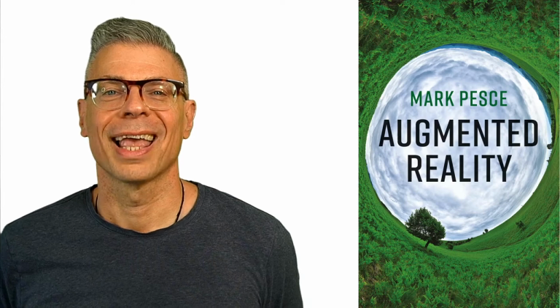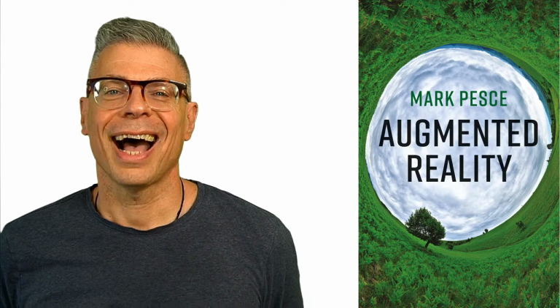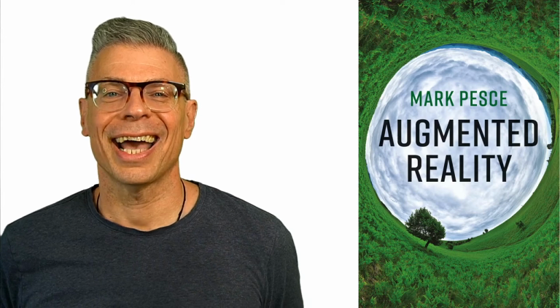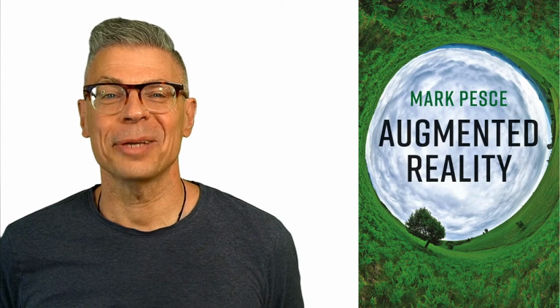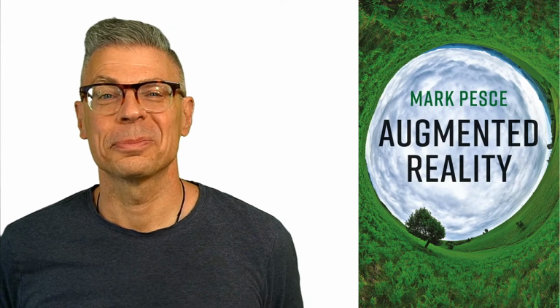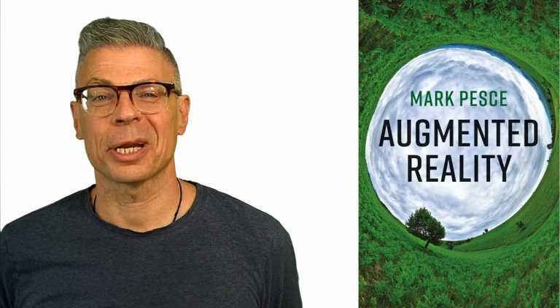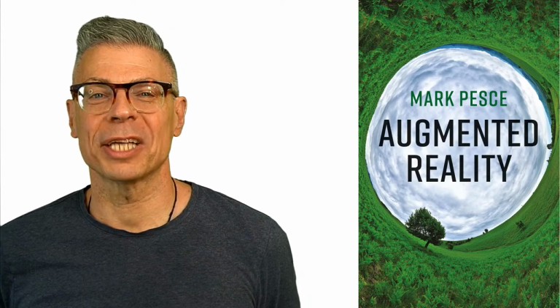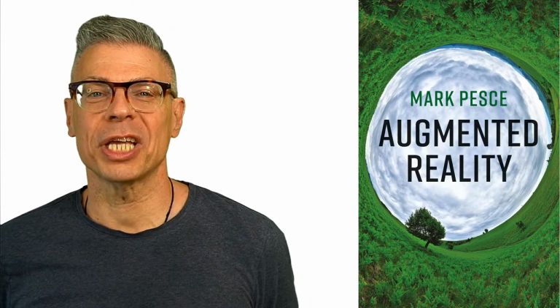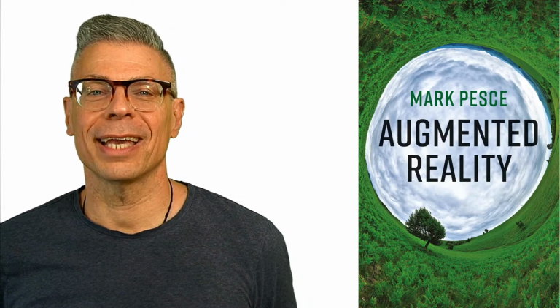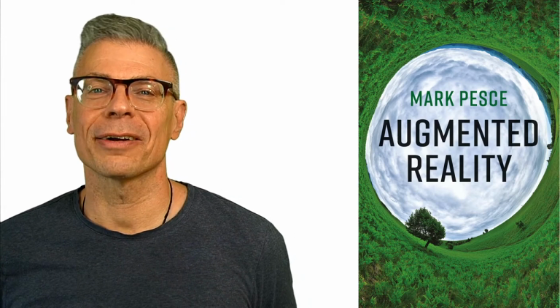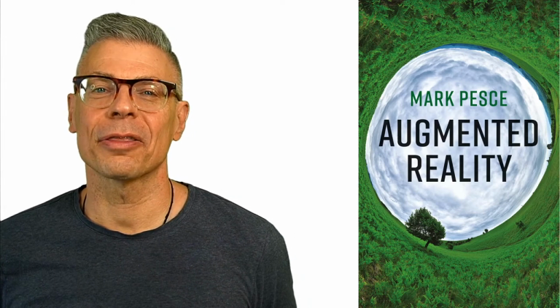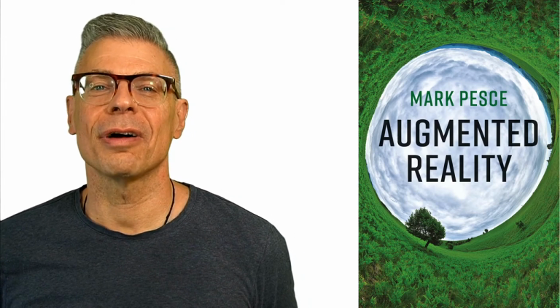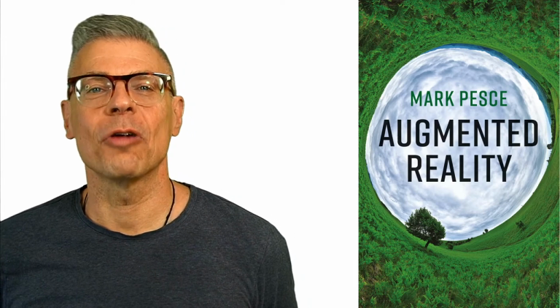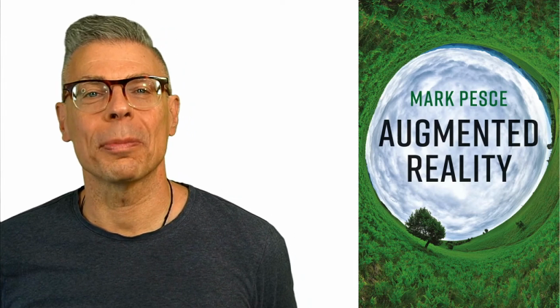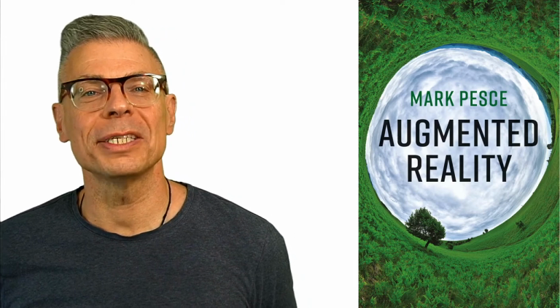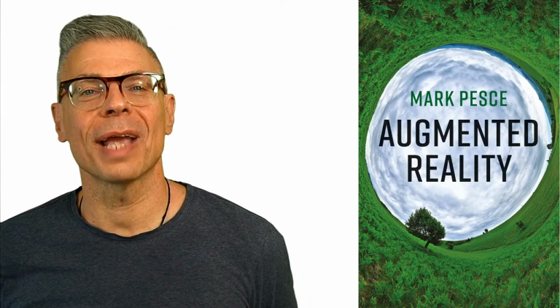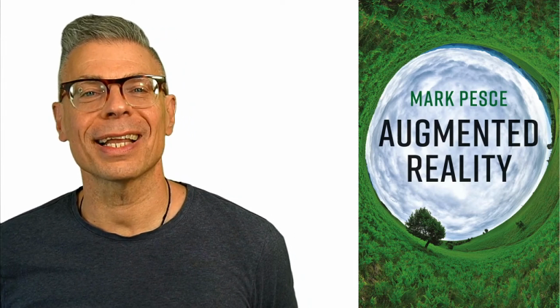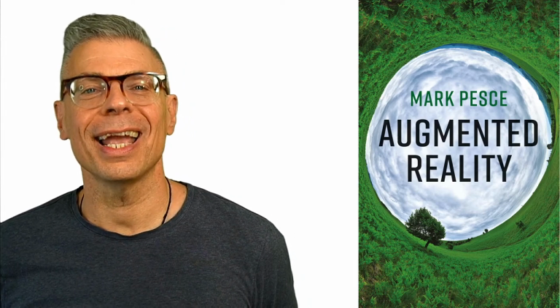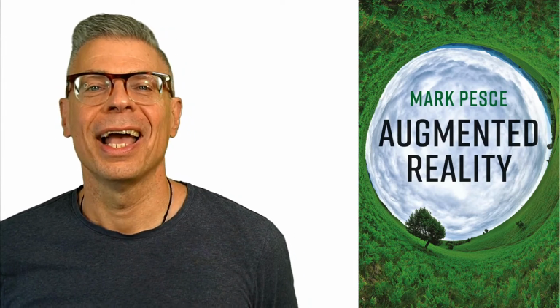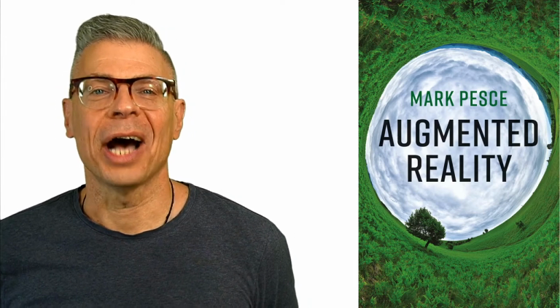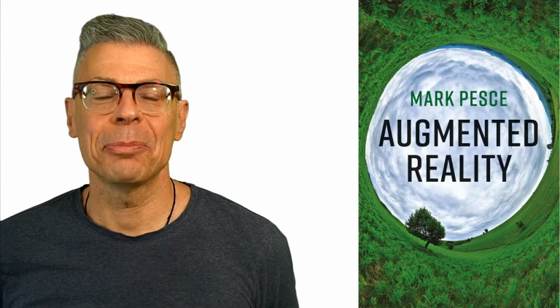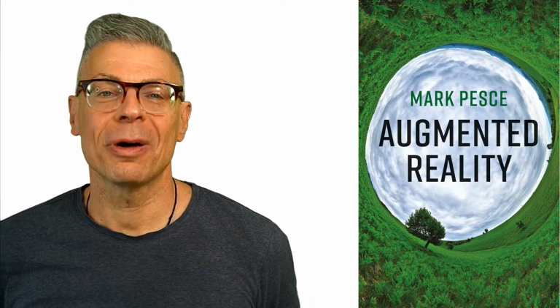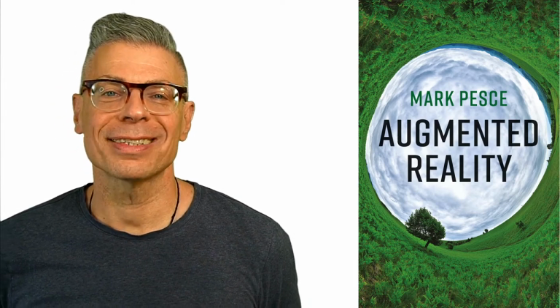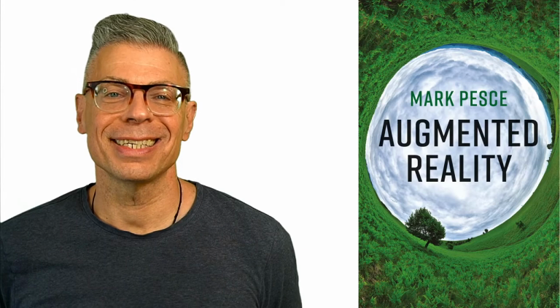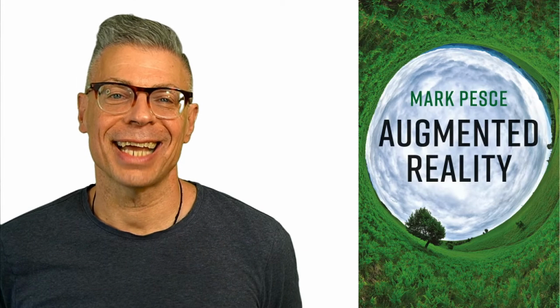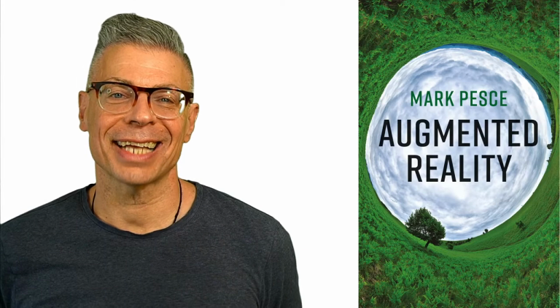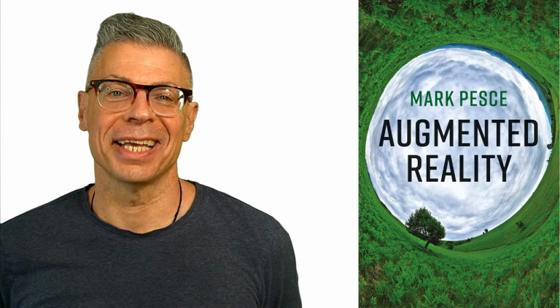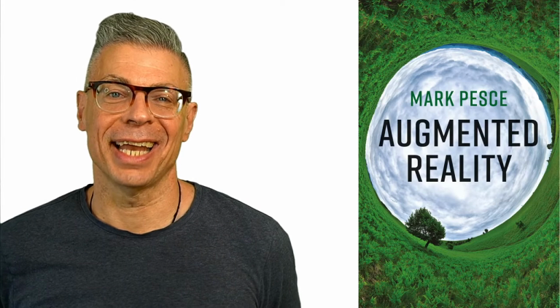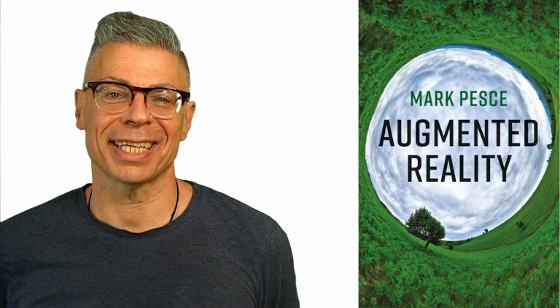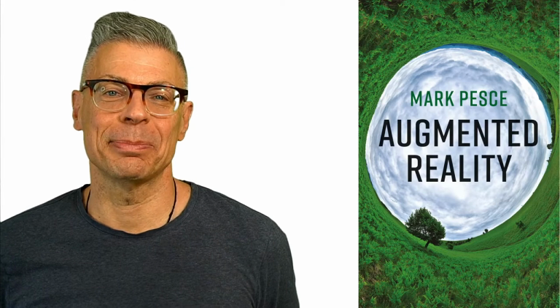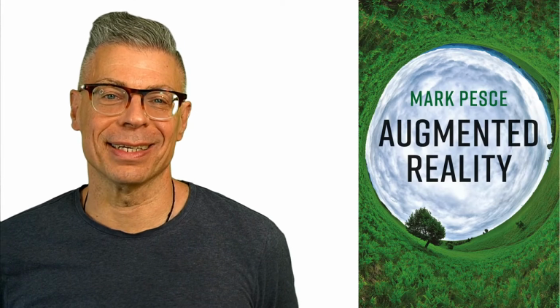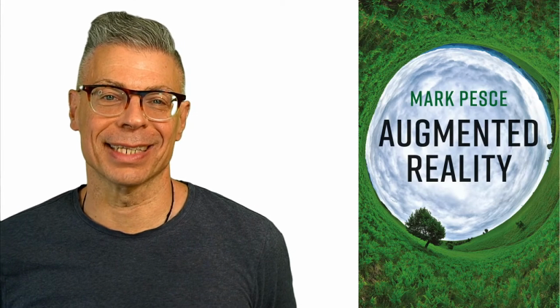Hi, Mark Pesci here, author of Augmented Reality: Unboxing Tech's Next Big Thing.